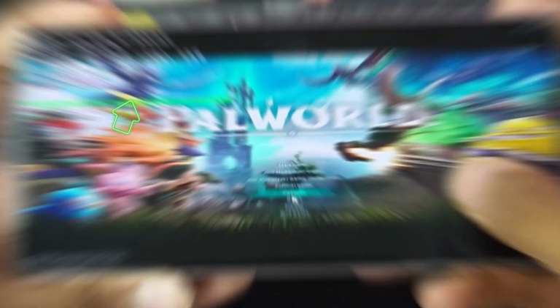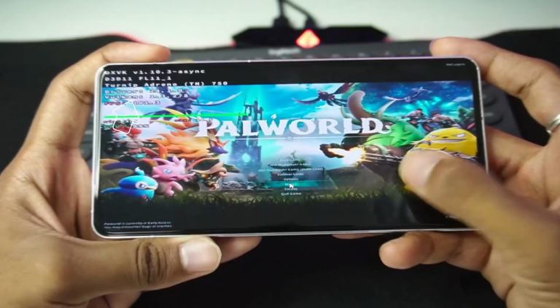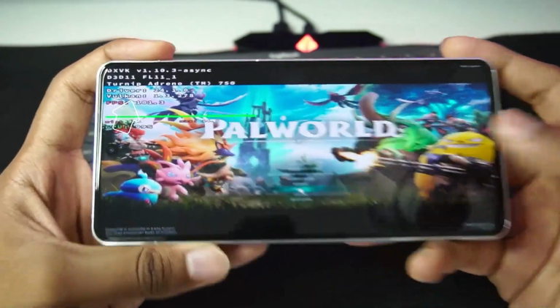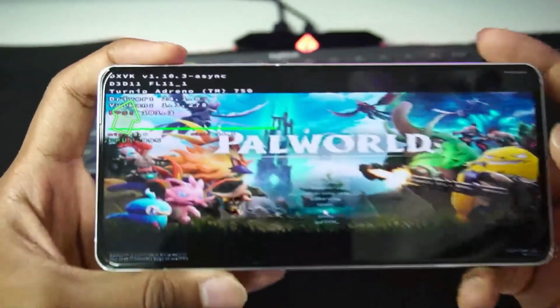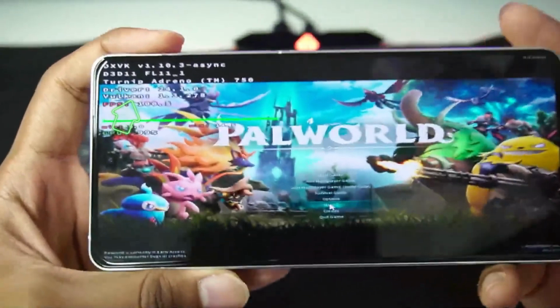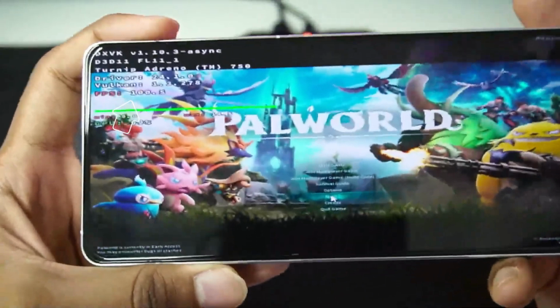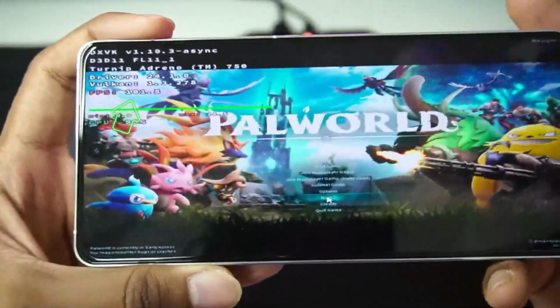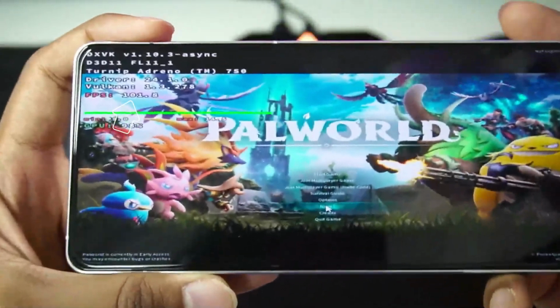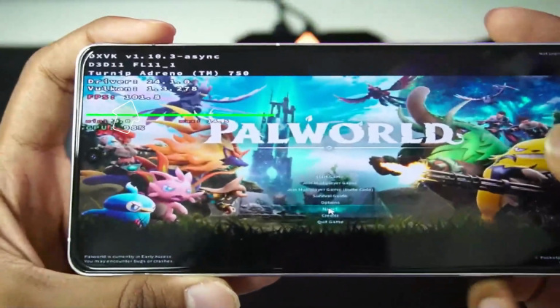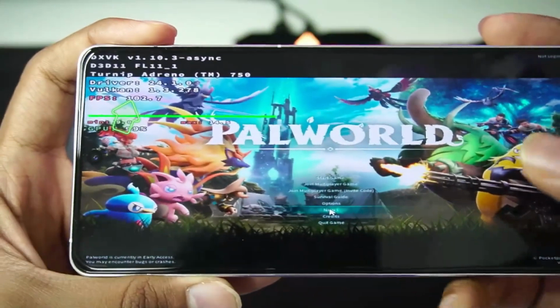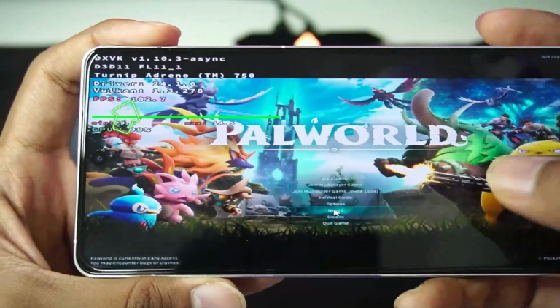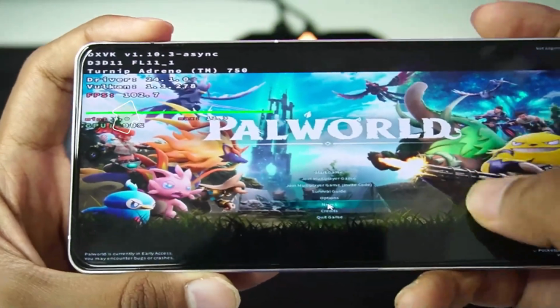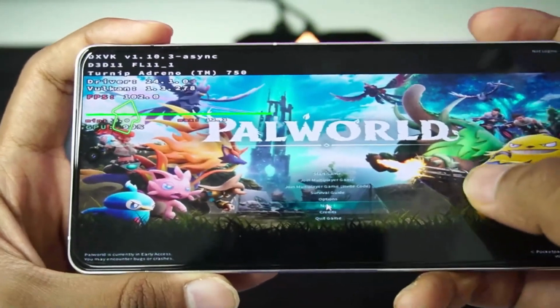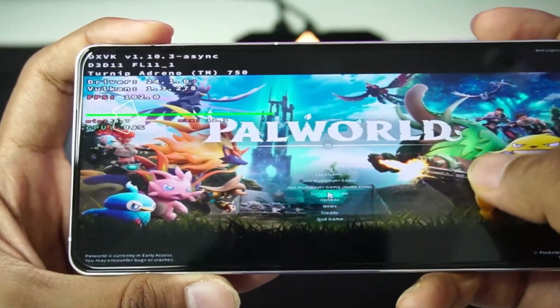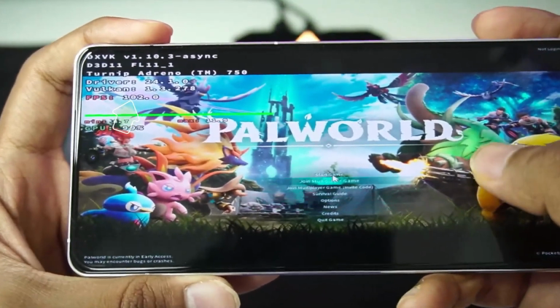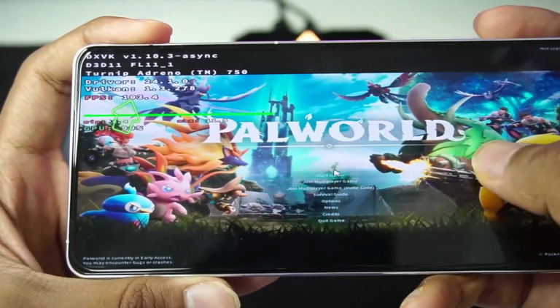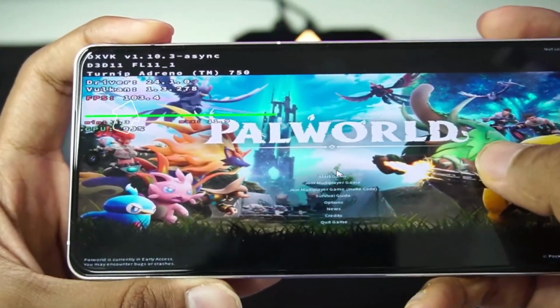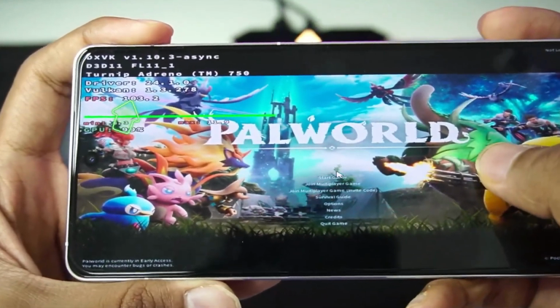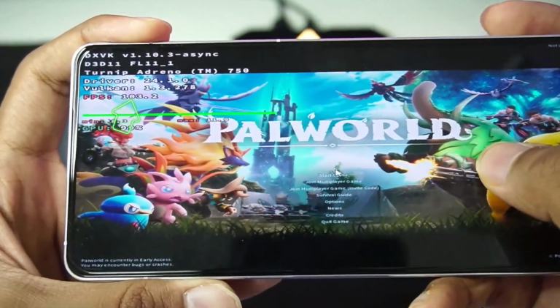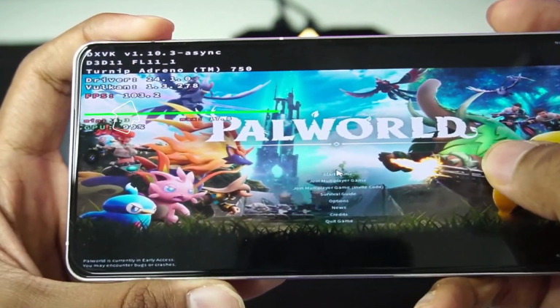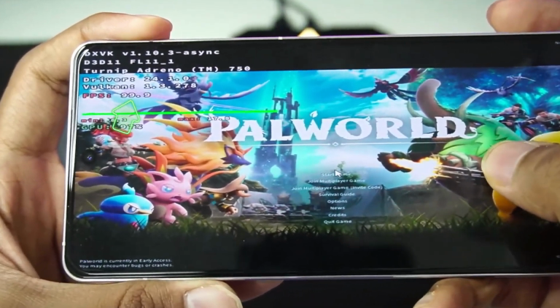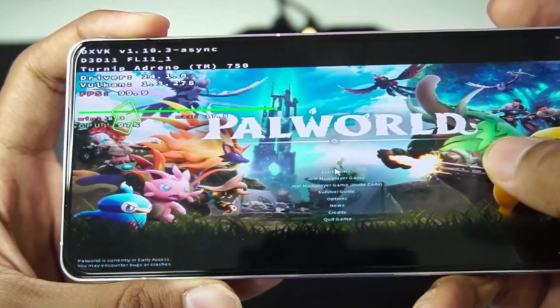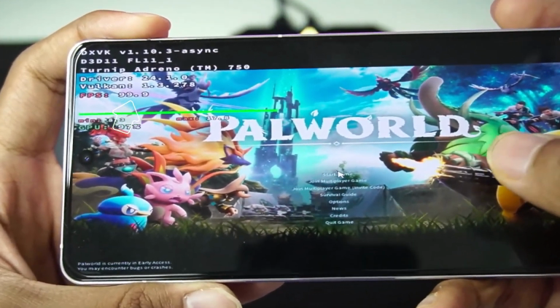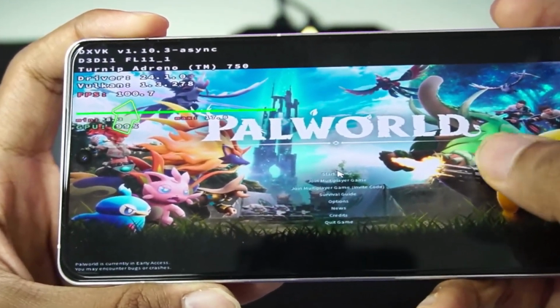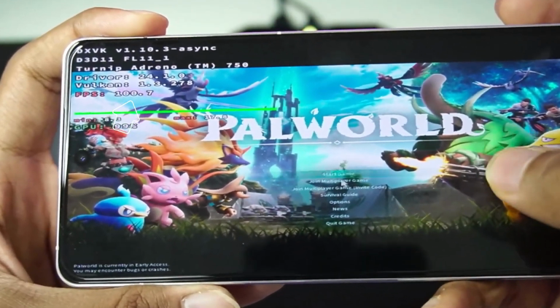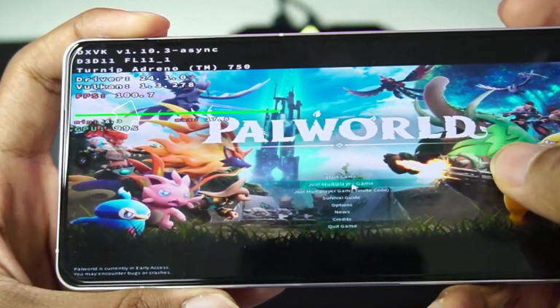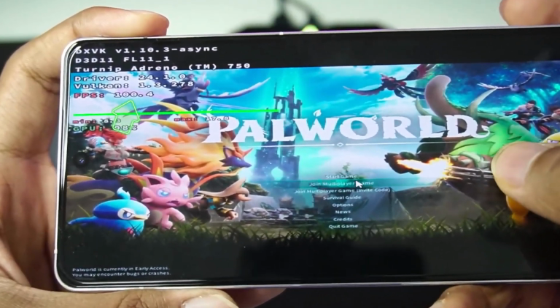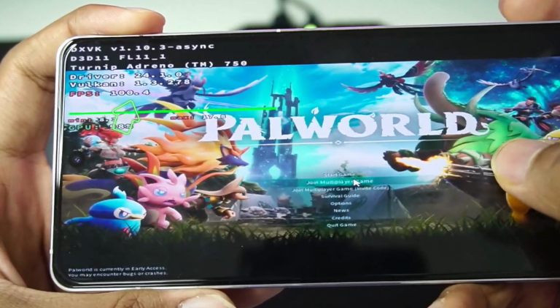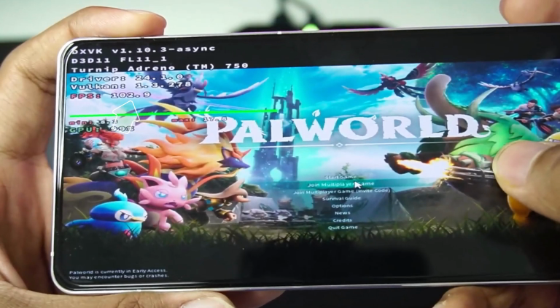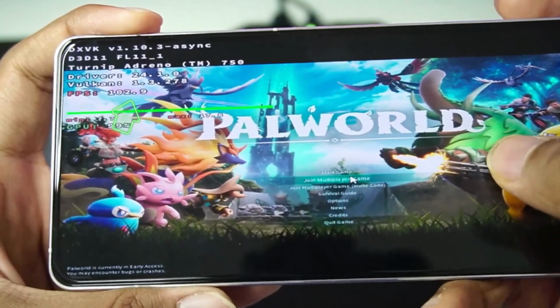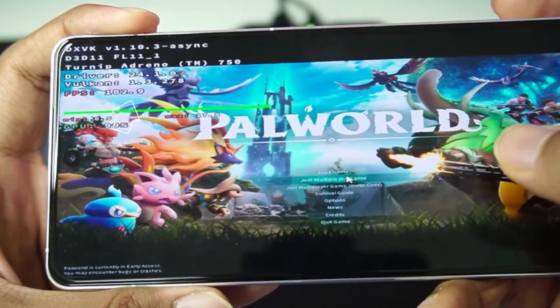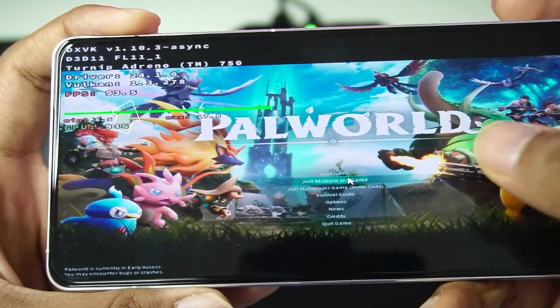As you guys can see, we are getting more than 100fps while emulating PAL World on the Winlater Frost. Let's get started.